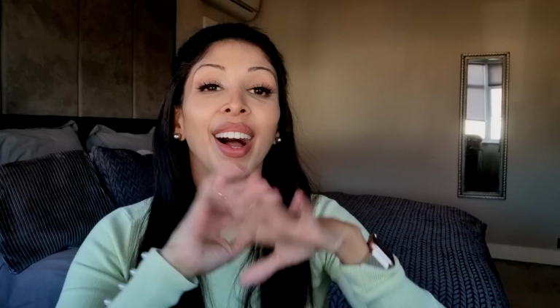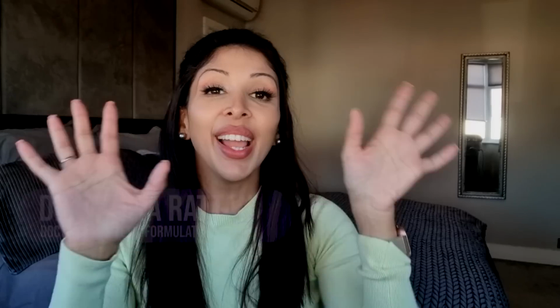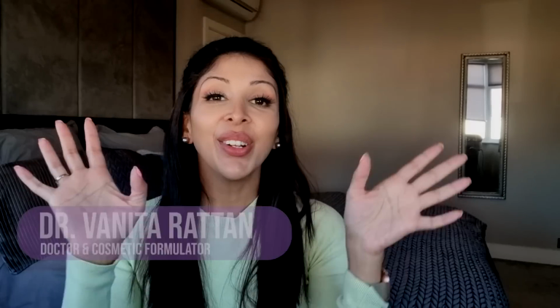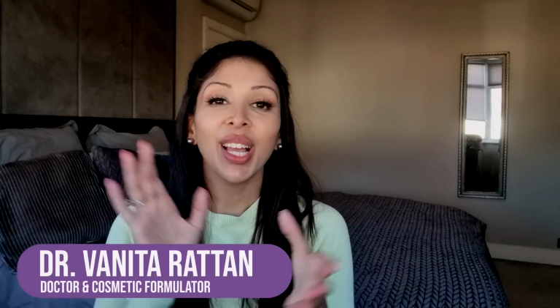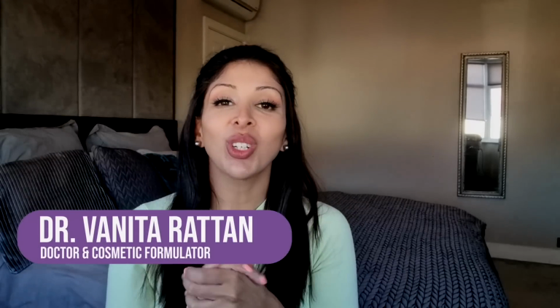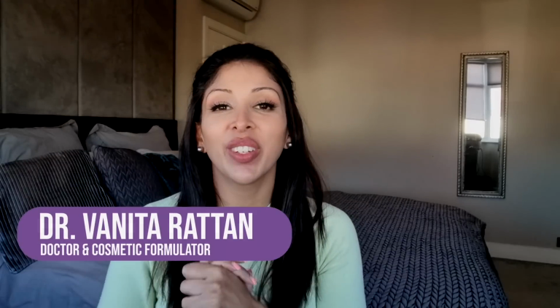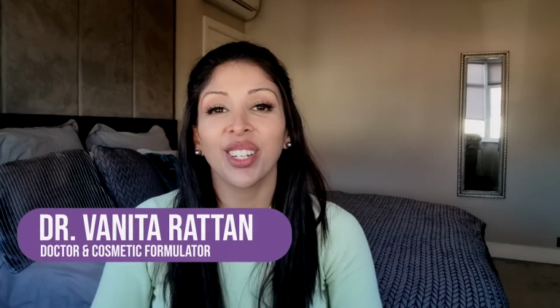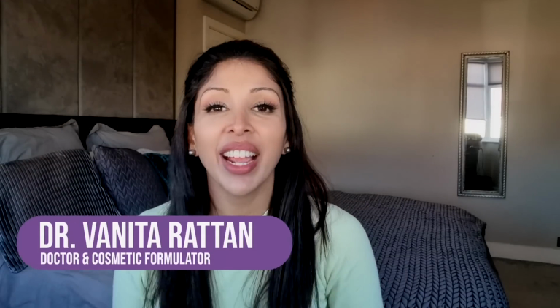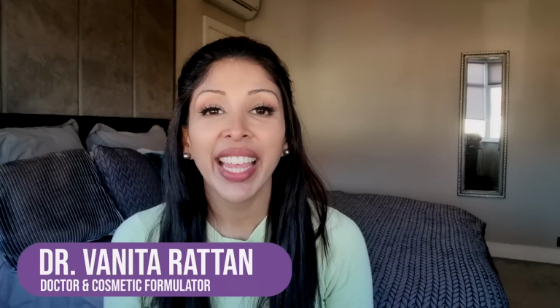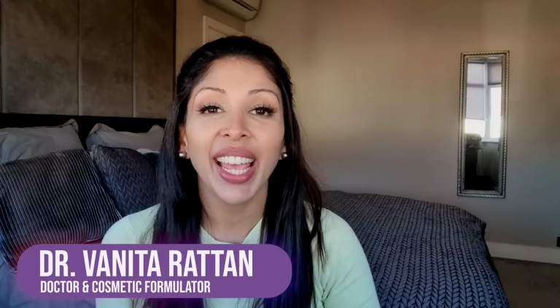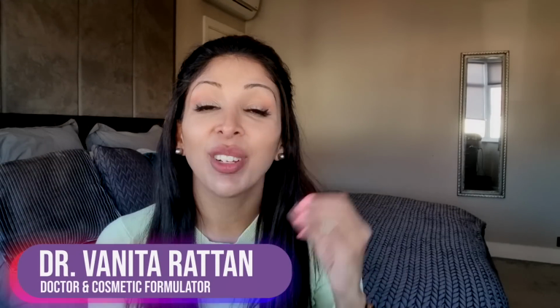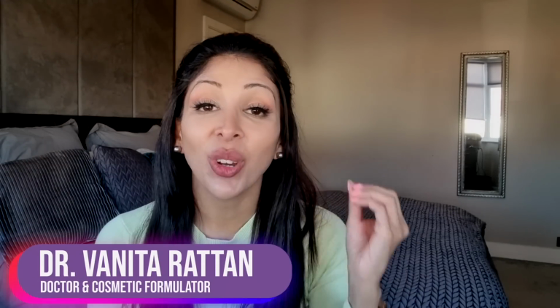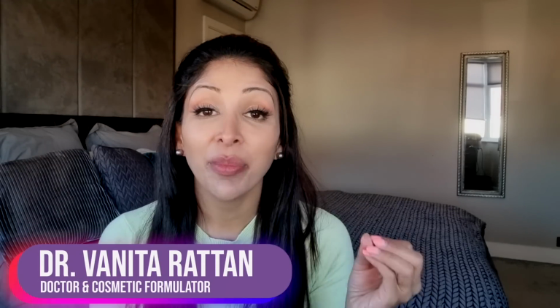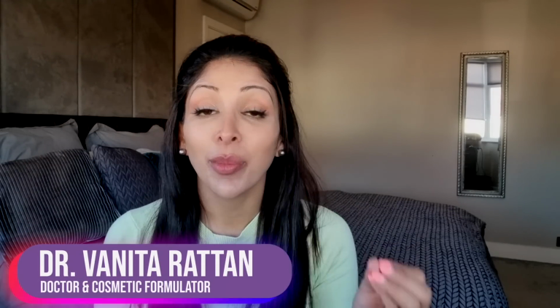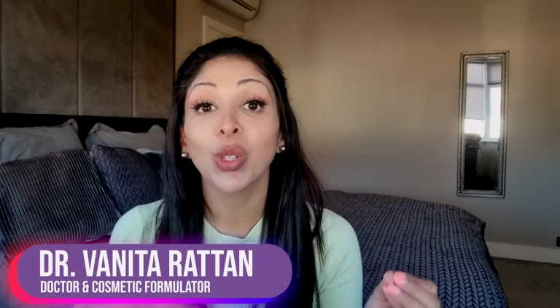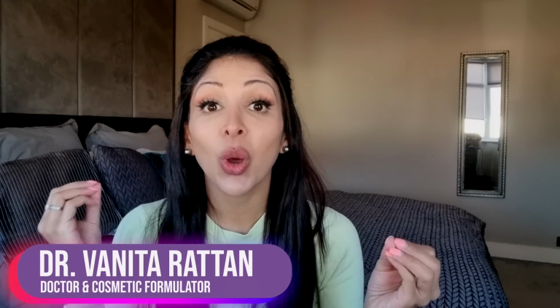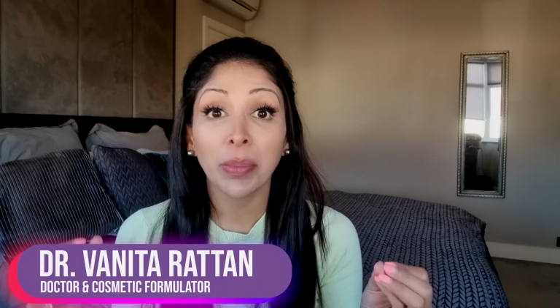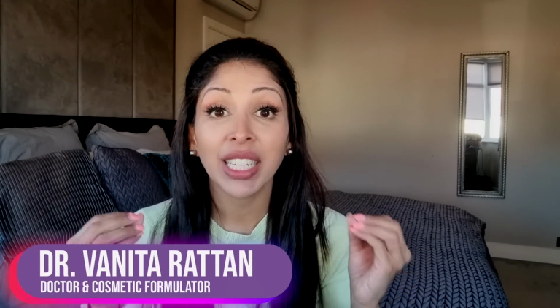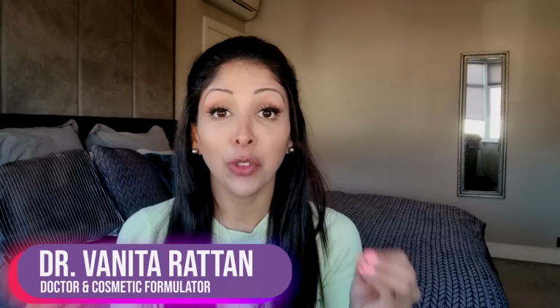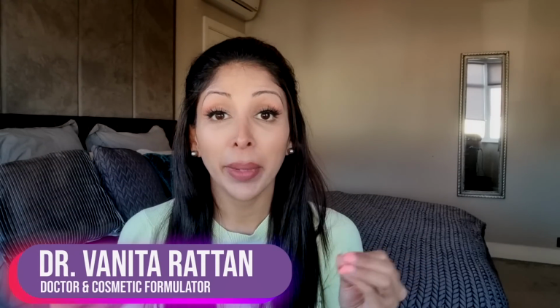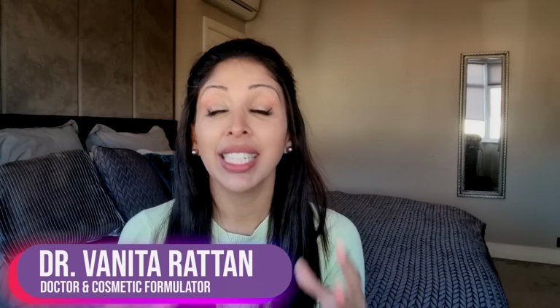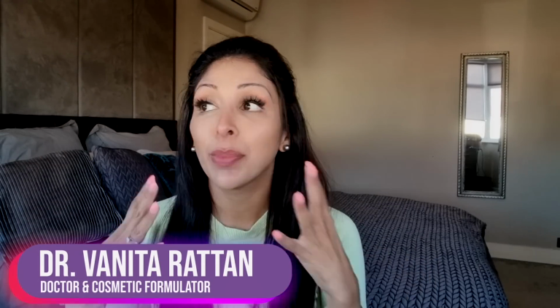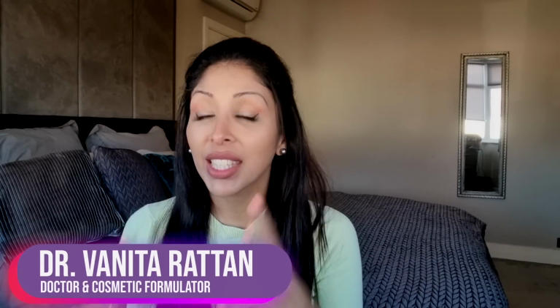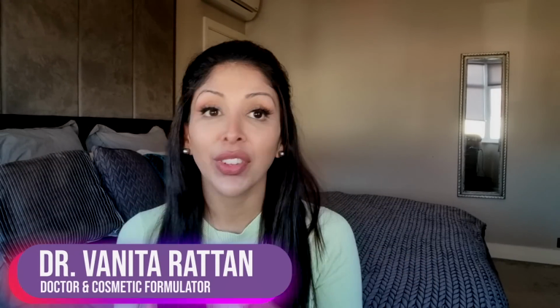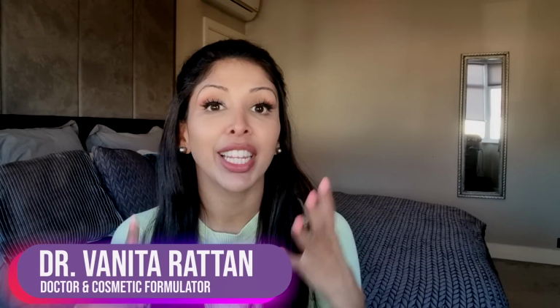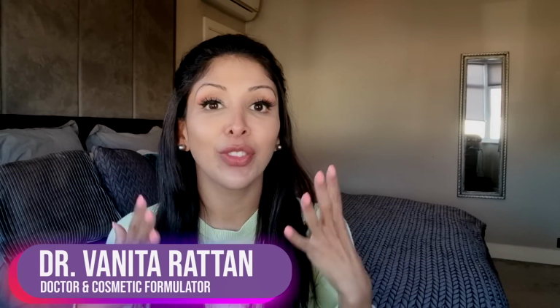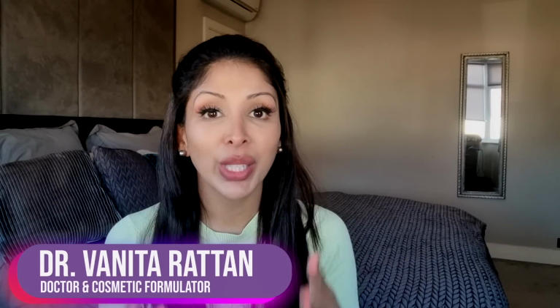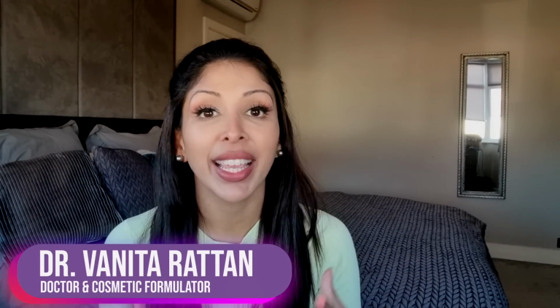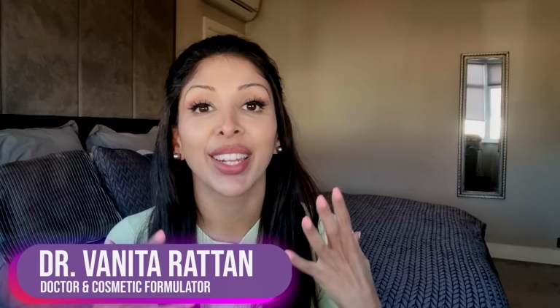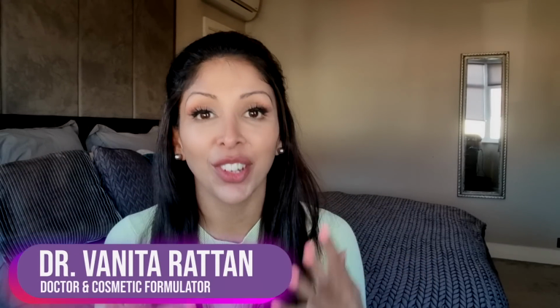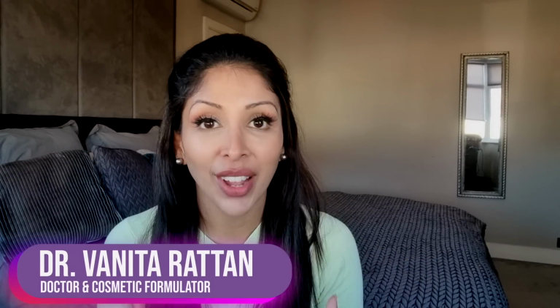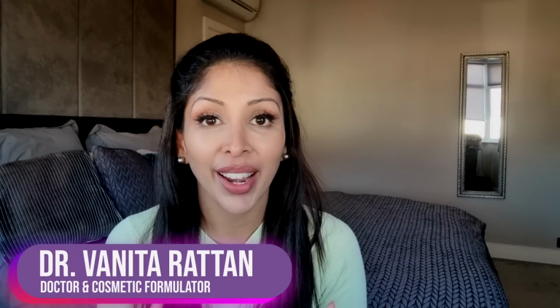Hi all, I'm Dr. Vanita Rattan. I'm a doctor but I'm also a cosmetic formulator specifically for skin of colour.